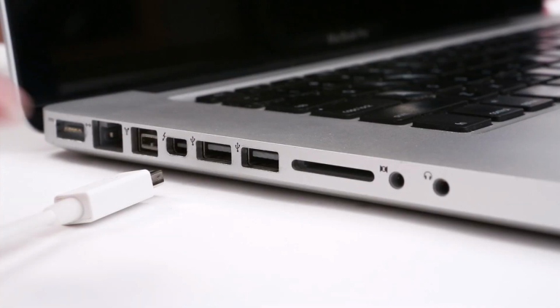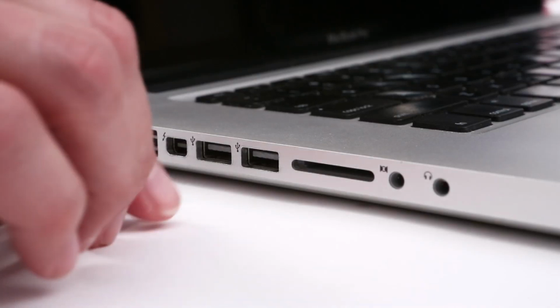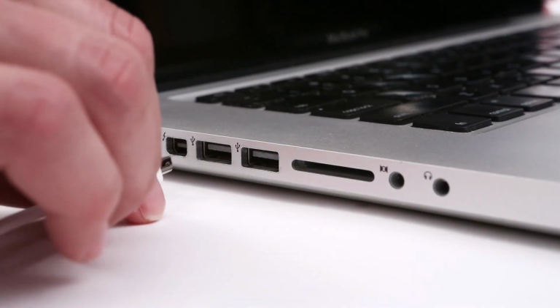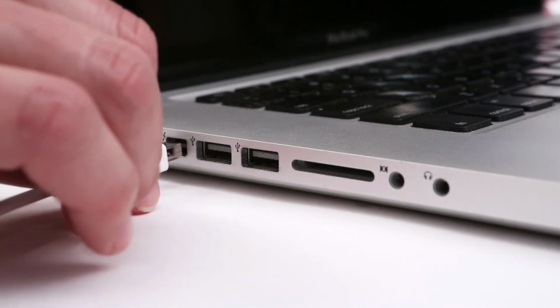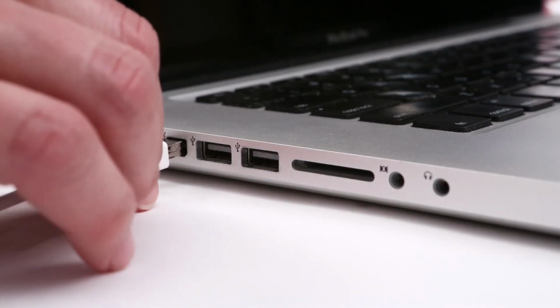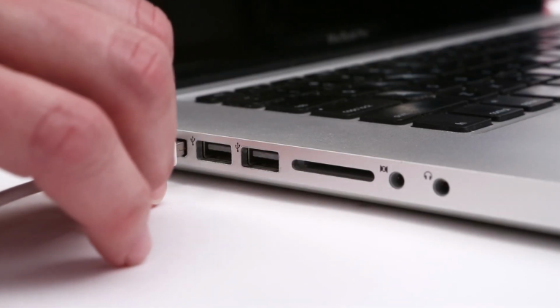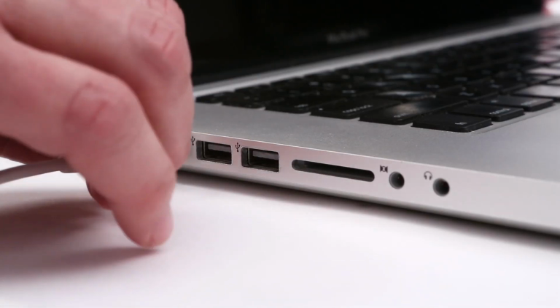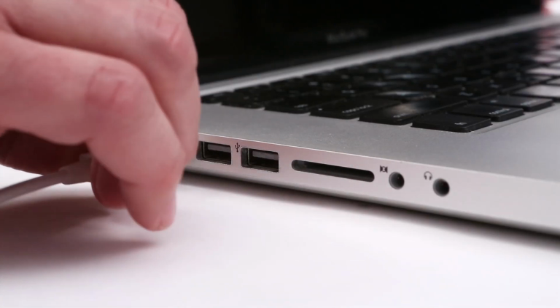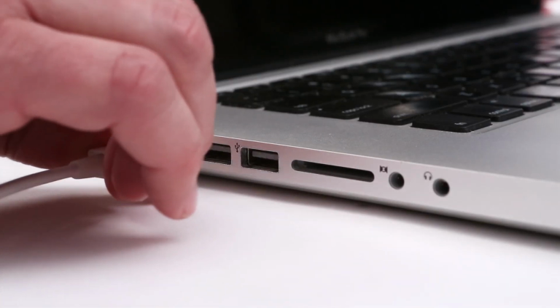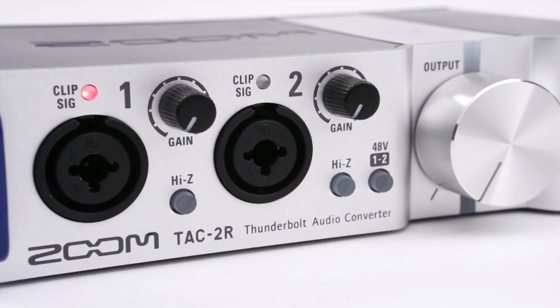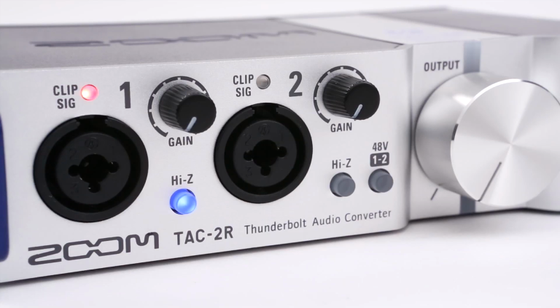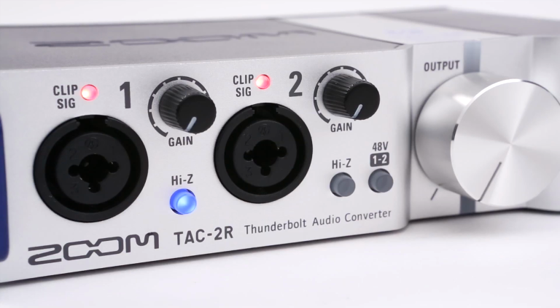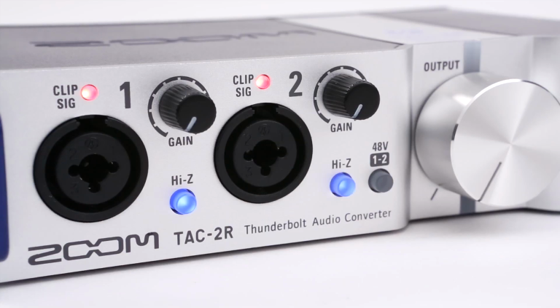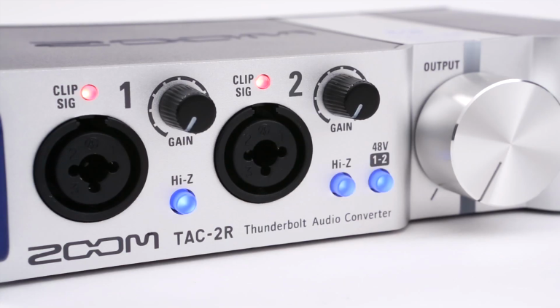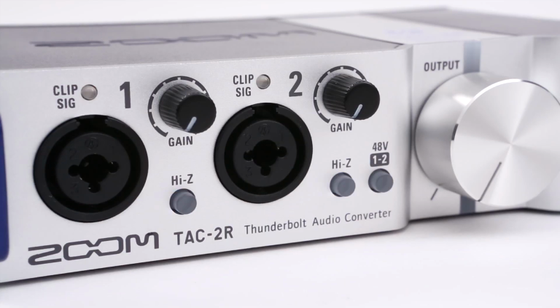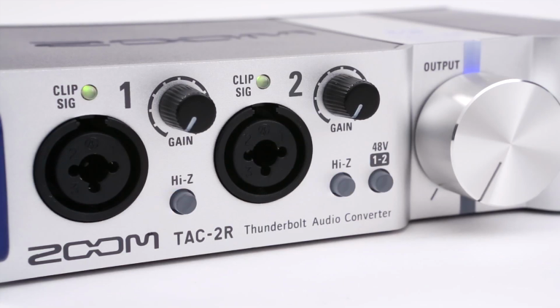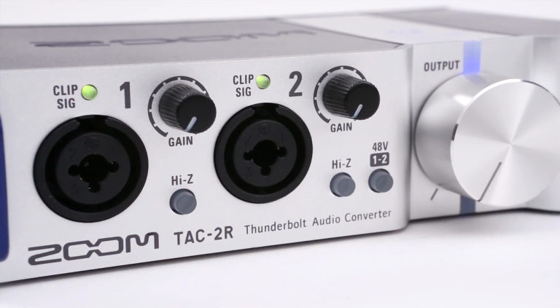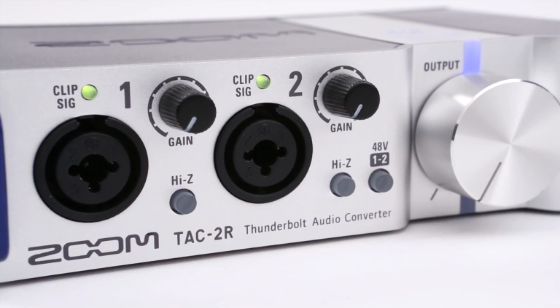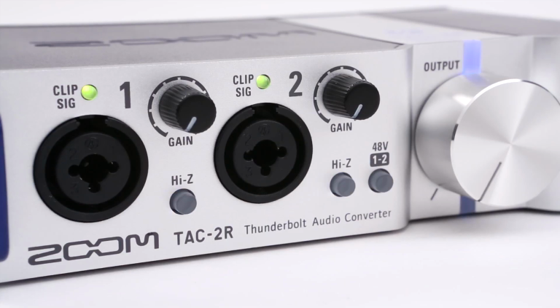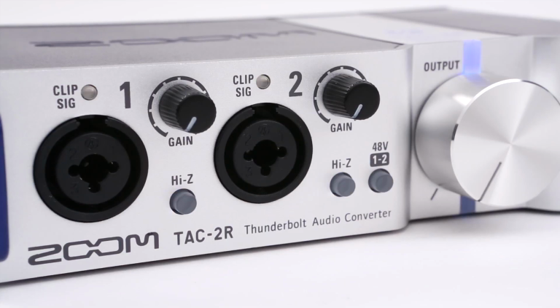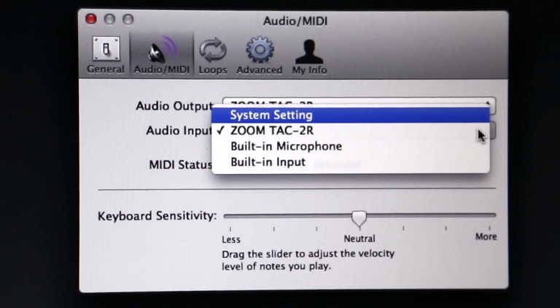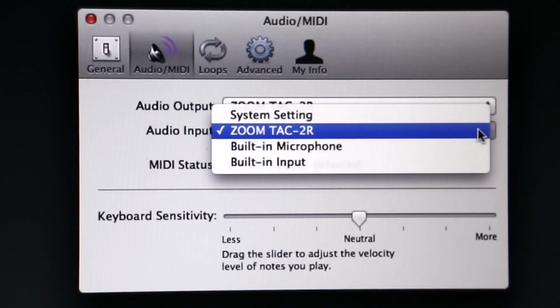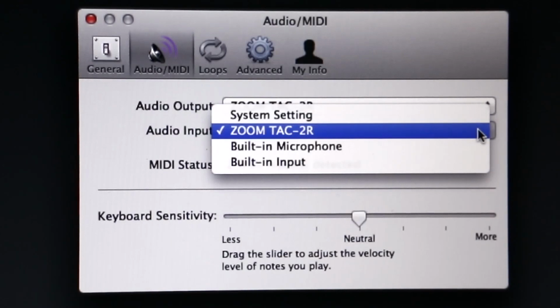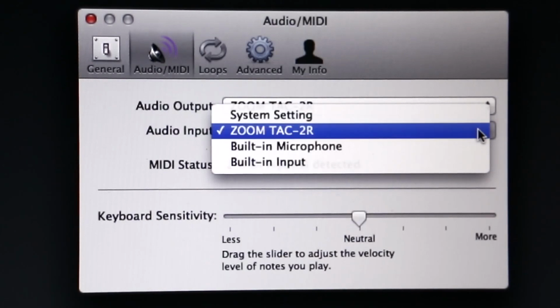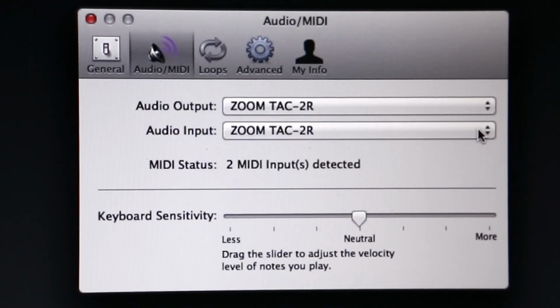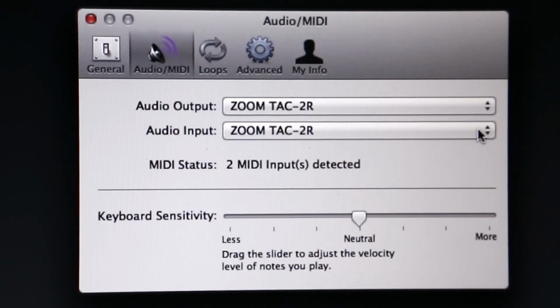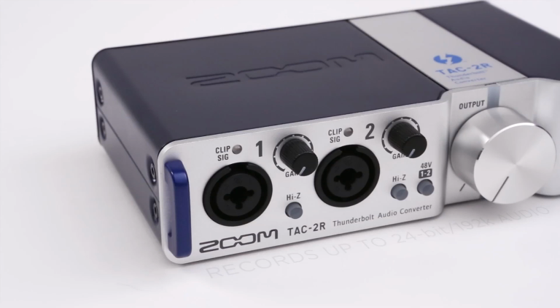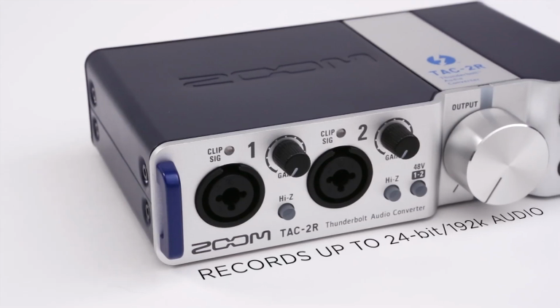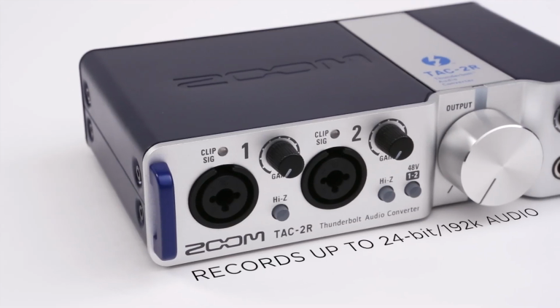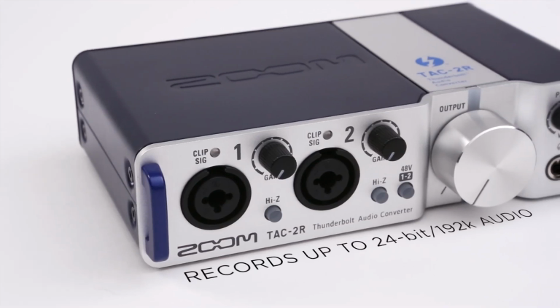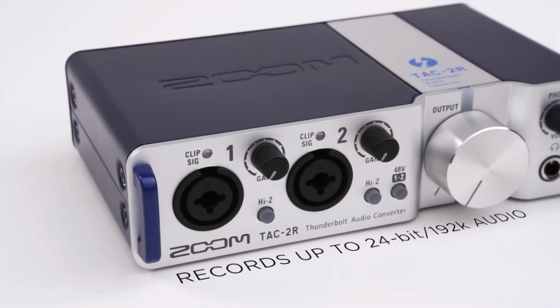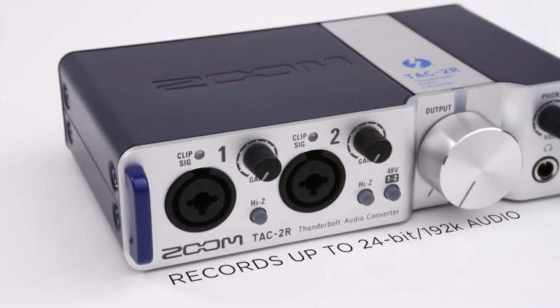The 2-in, 2-out TAC-2R works with Thunderbolt-equipped Macs and records up to 24-bit, 192K audio.